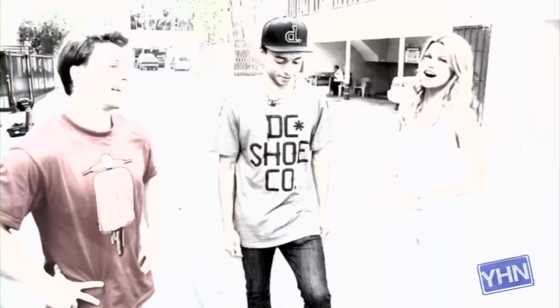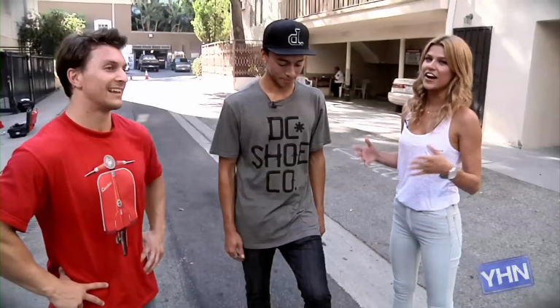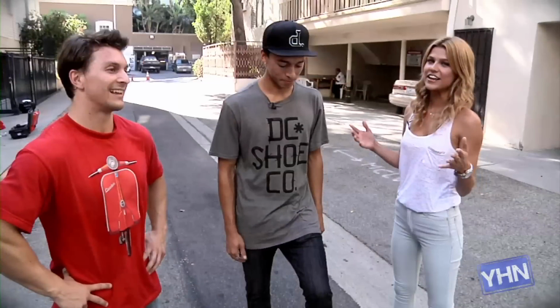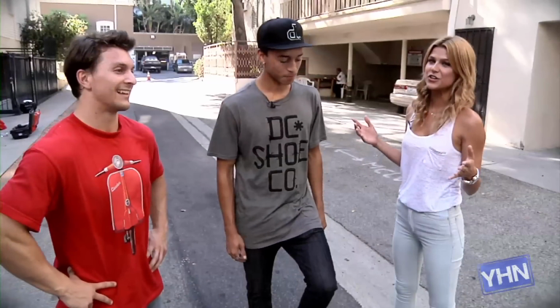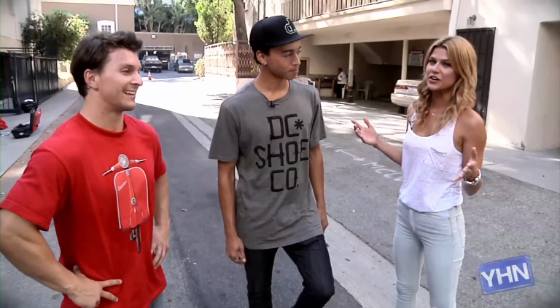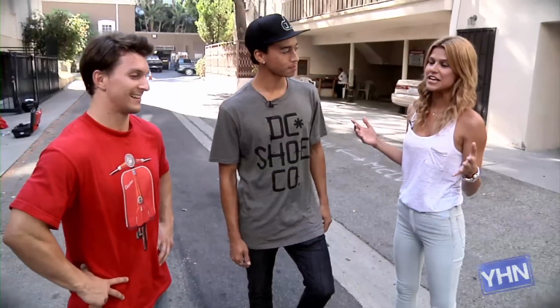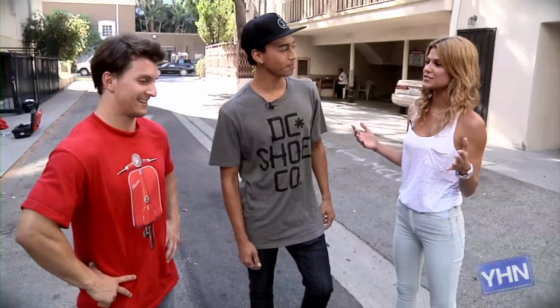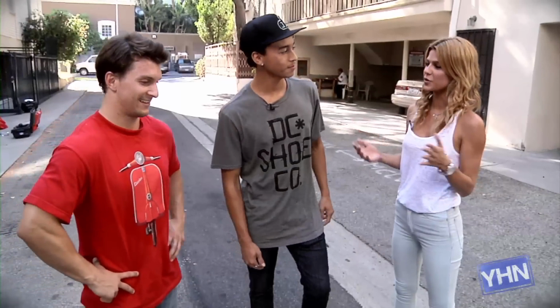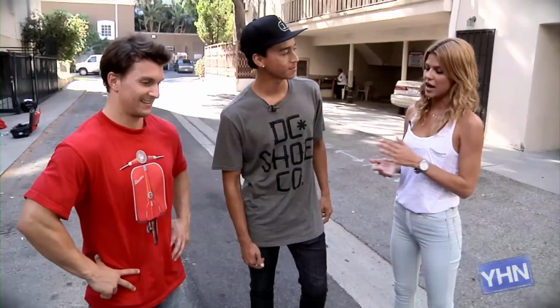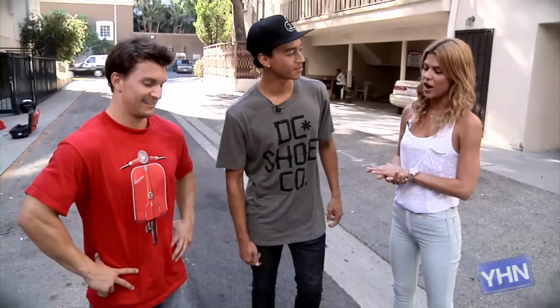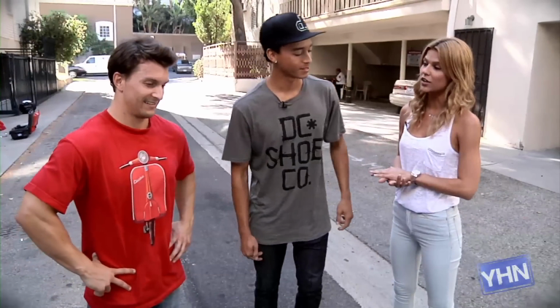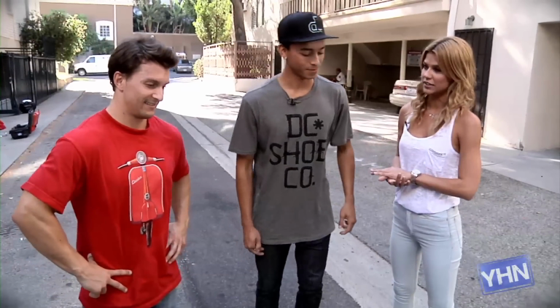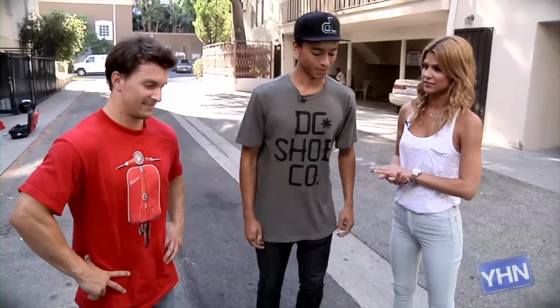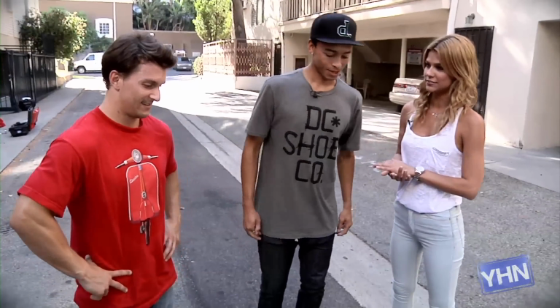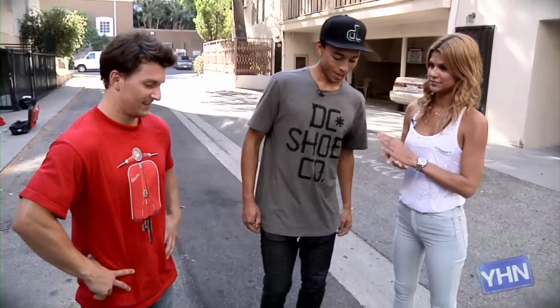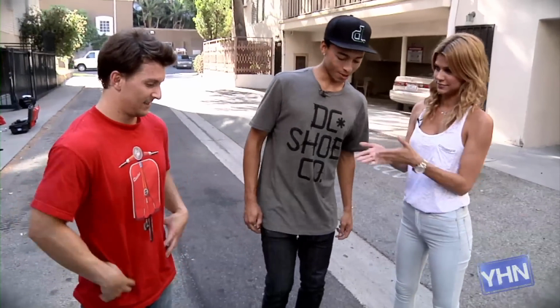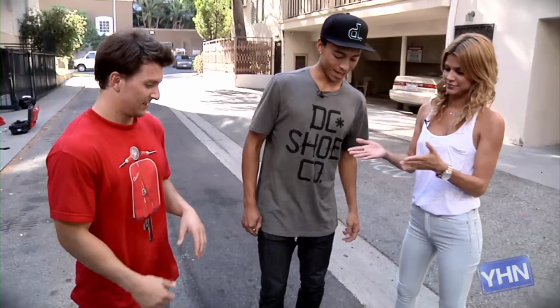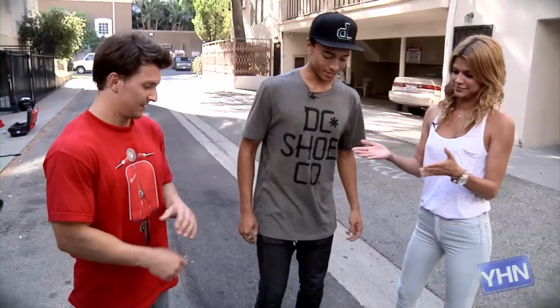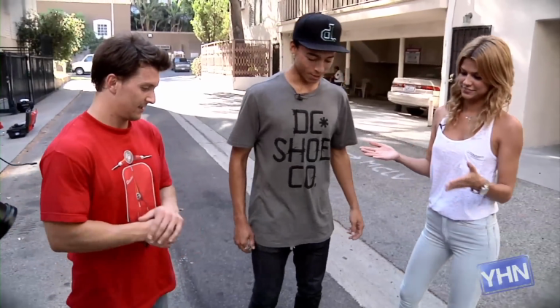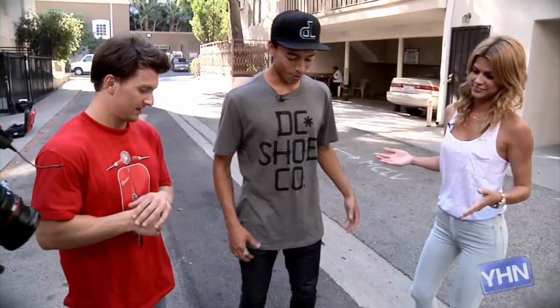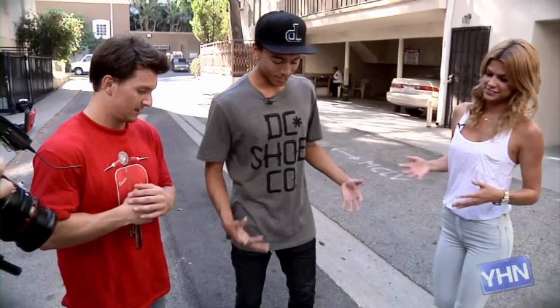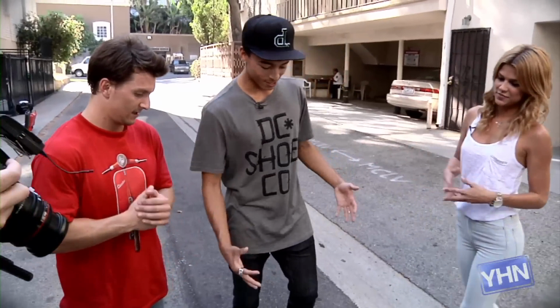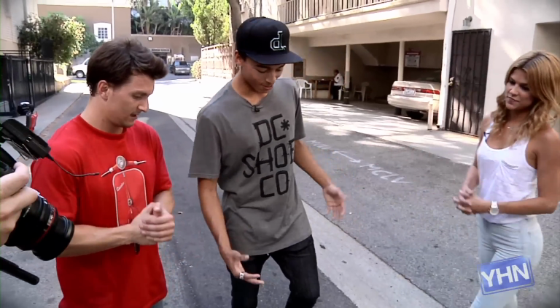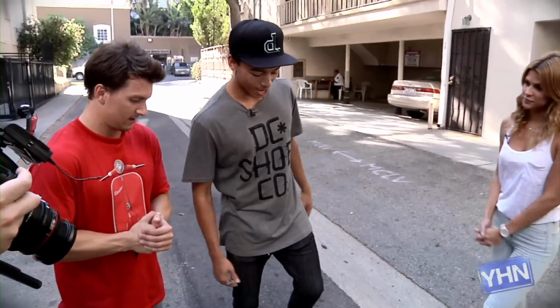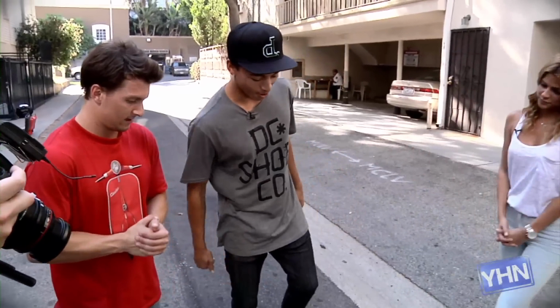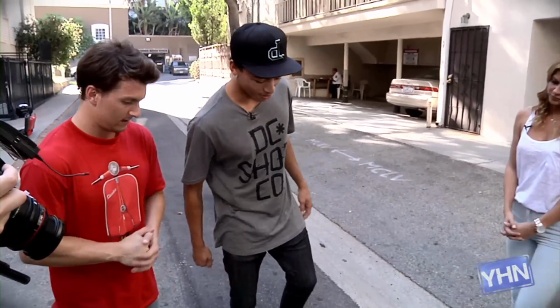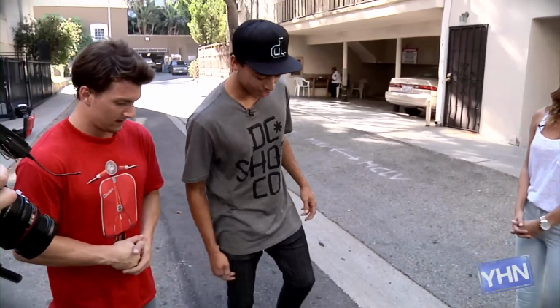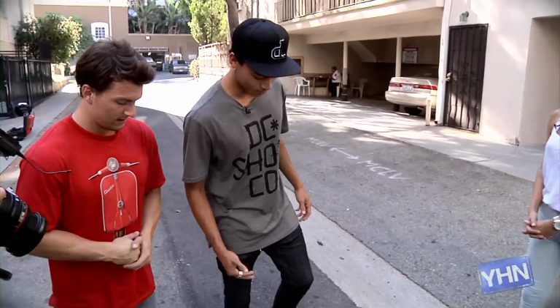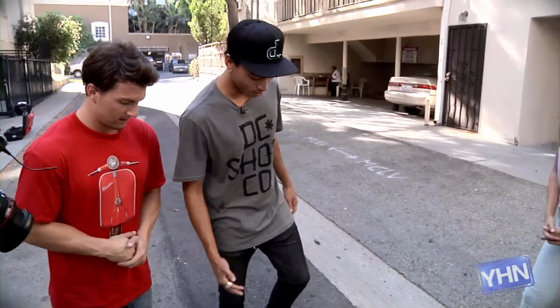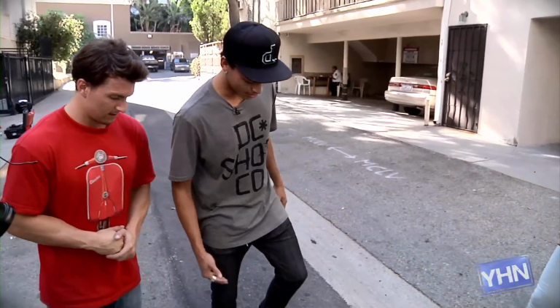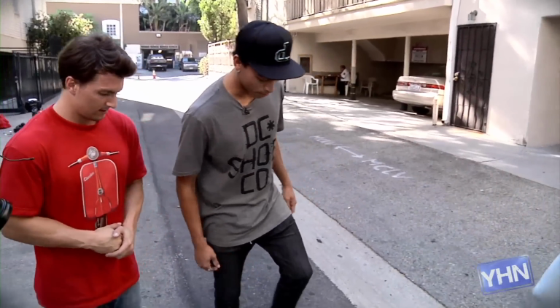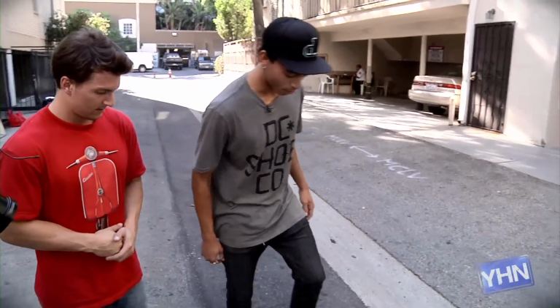All right, Nigel, you're going to take us through how to ollie. Okay, so the process of learning how to ollie, it's pretty simple.